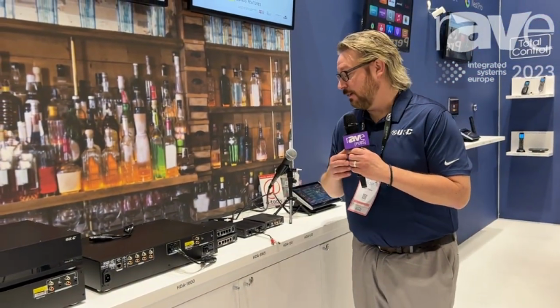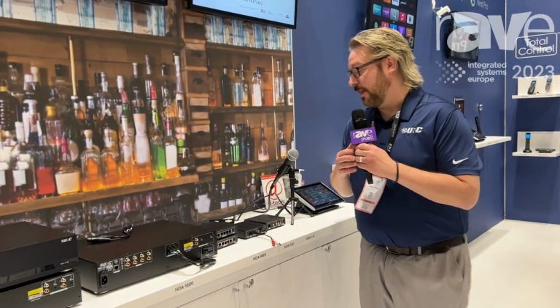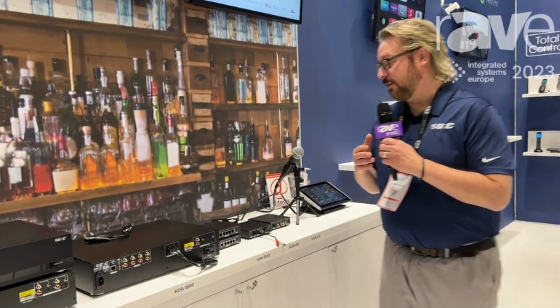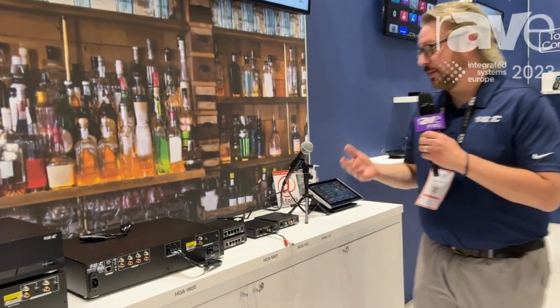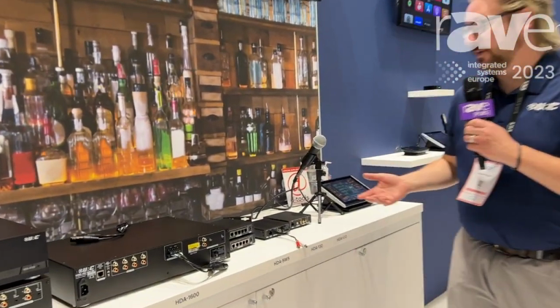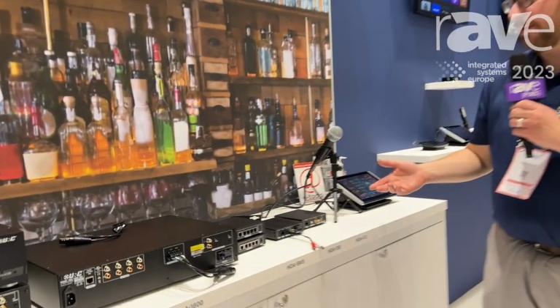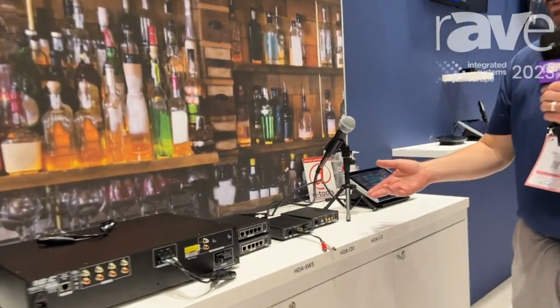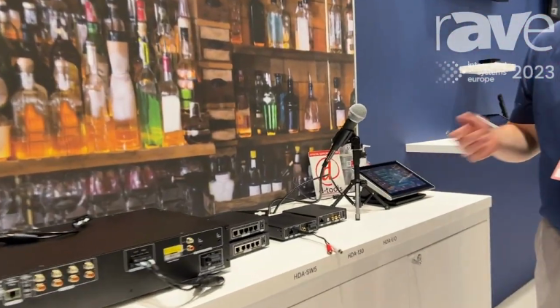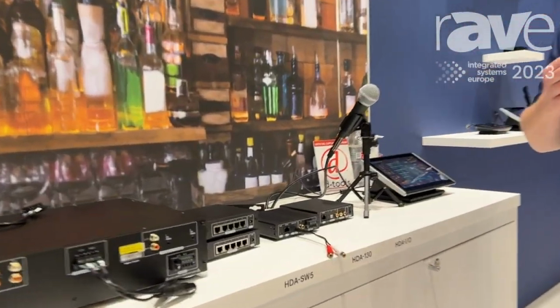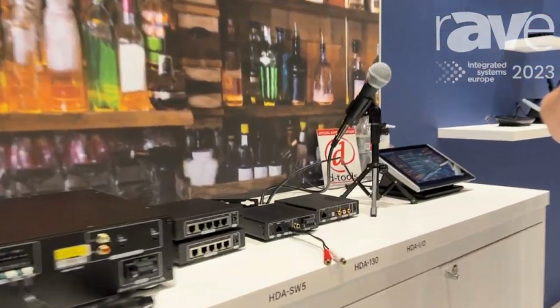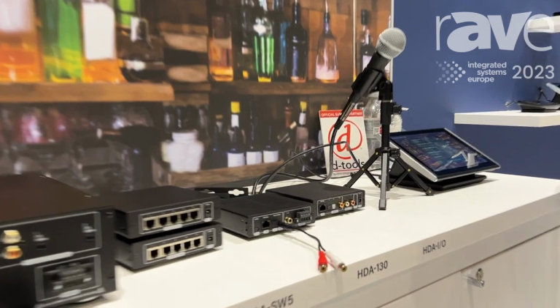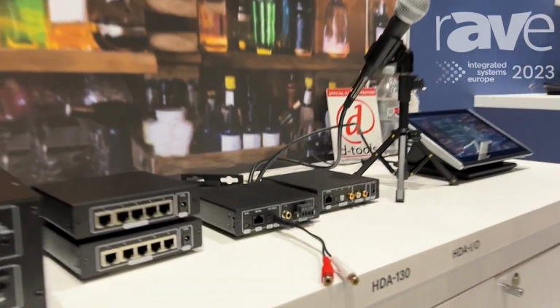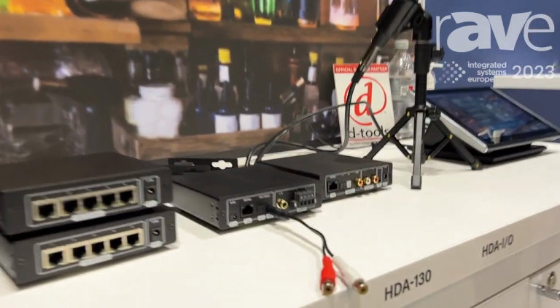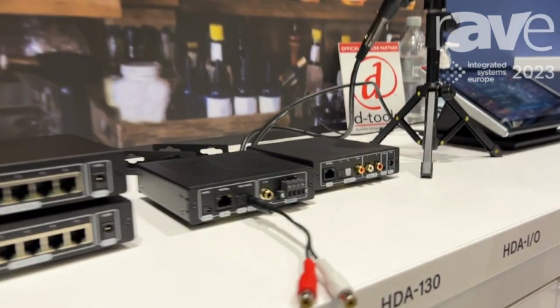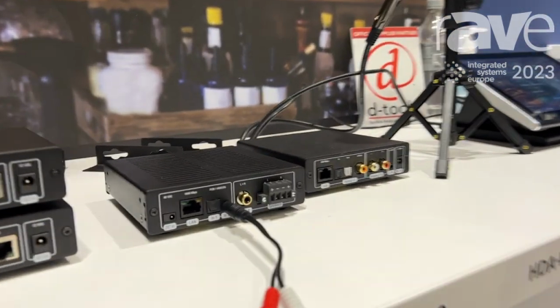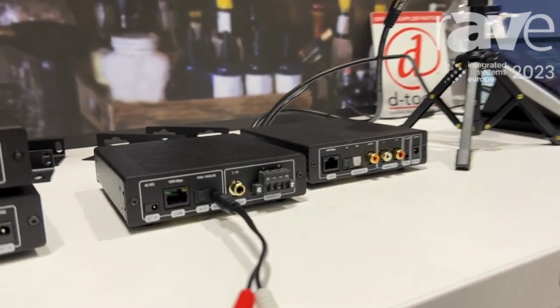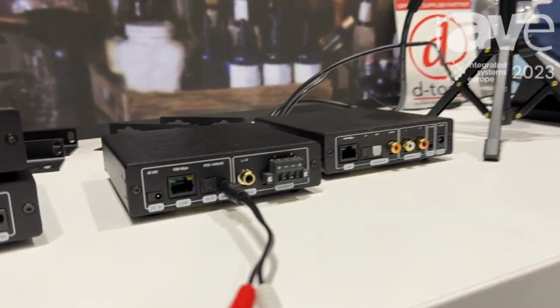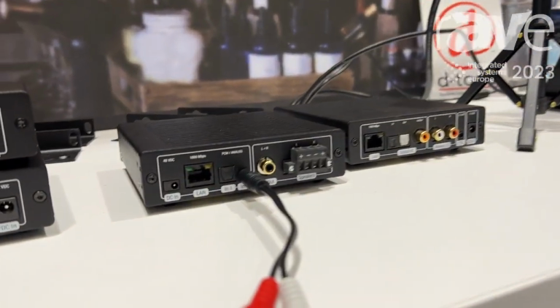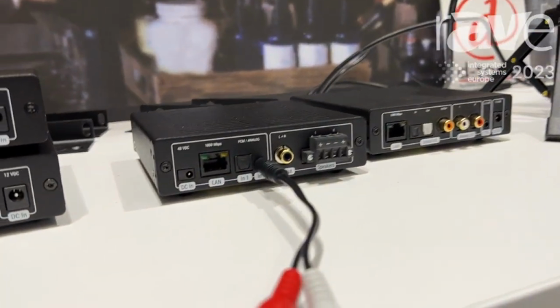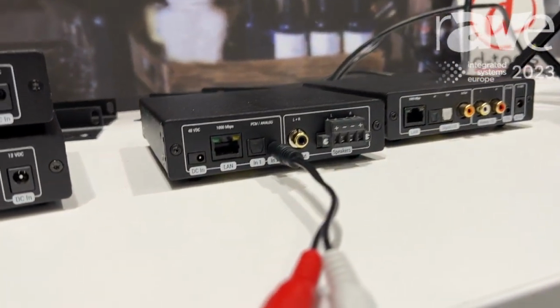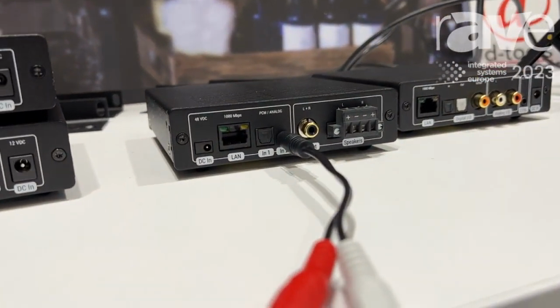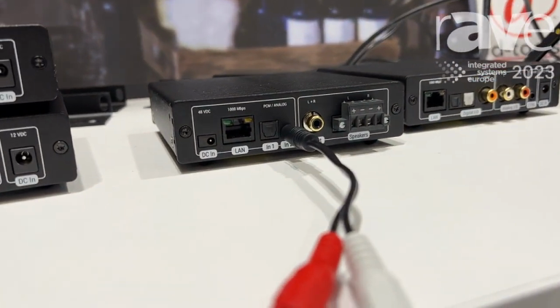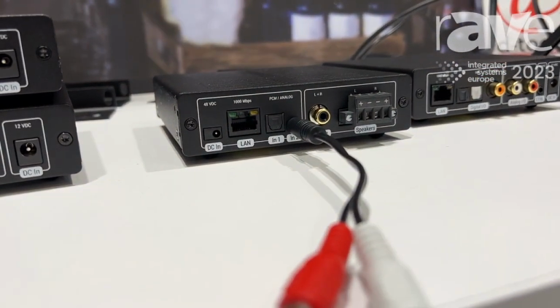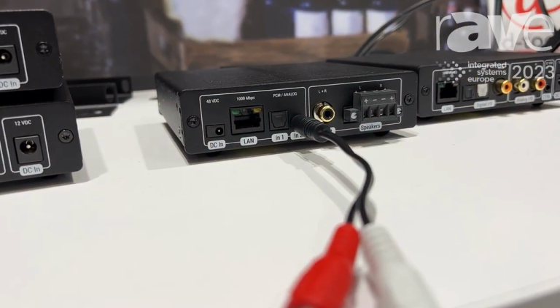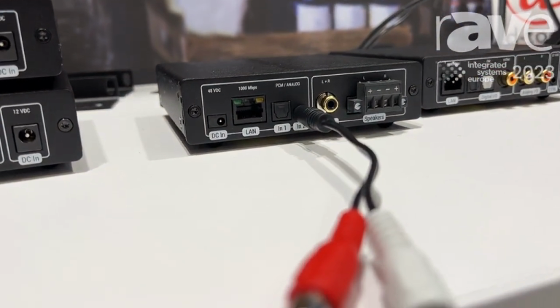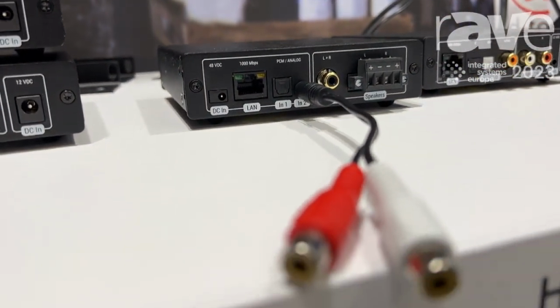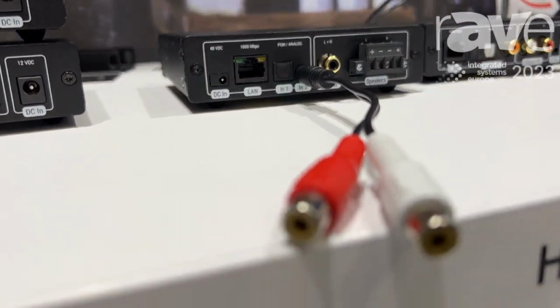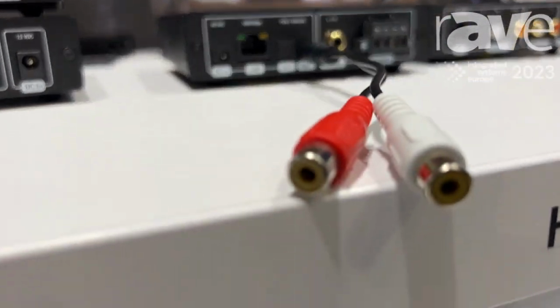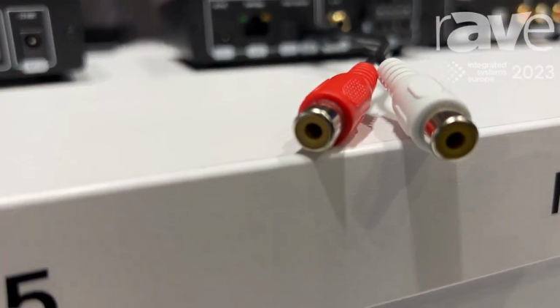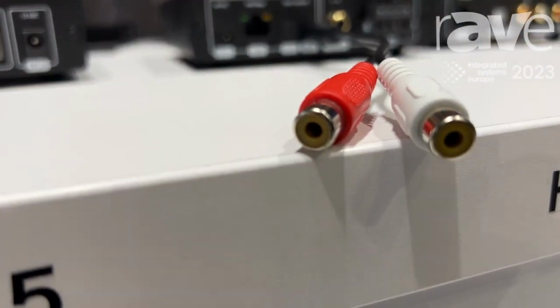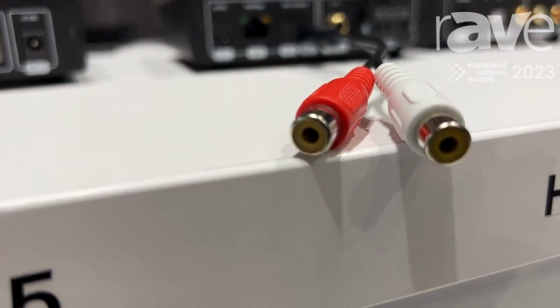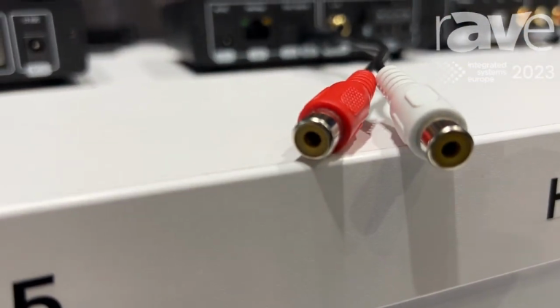Finally, we have our smallest amp, the HGA 130. This is great for behind-the-TV installation. It can also play all the doorbell sounds and can also power a subwoofer.